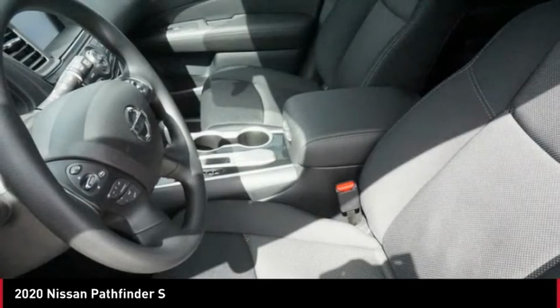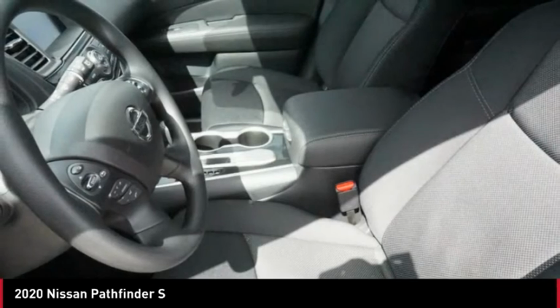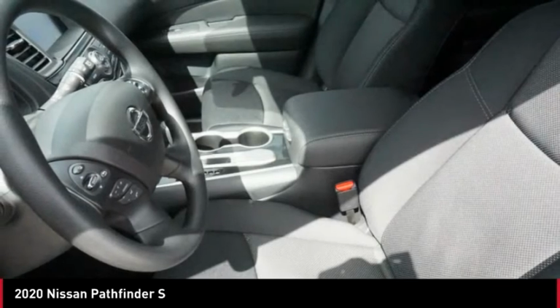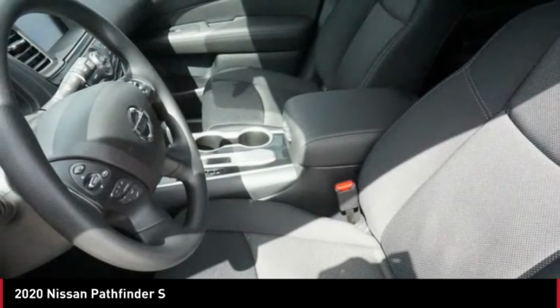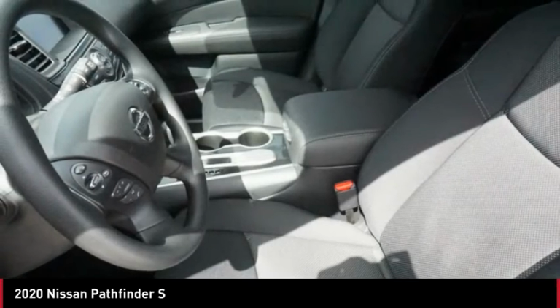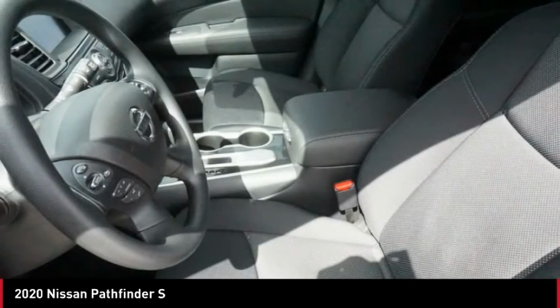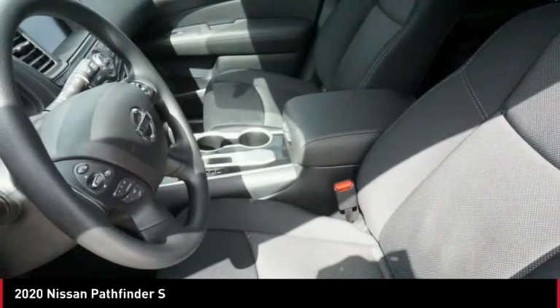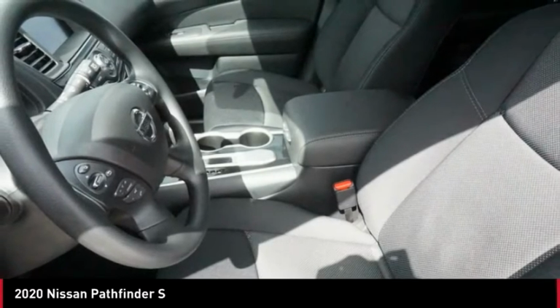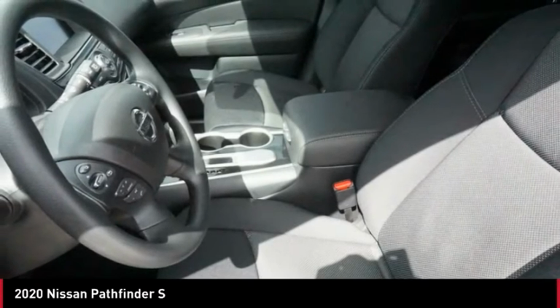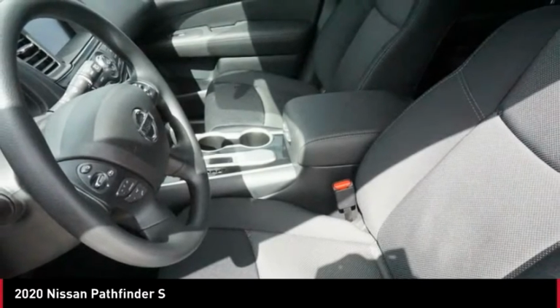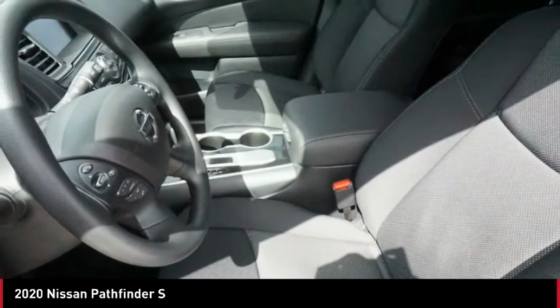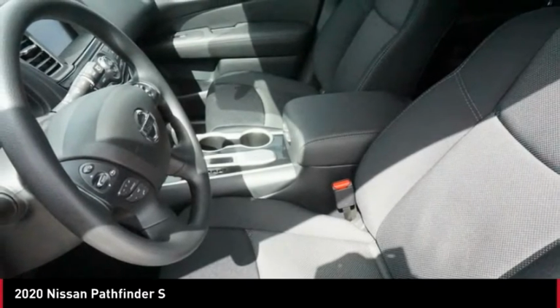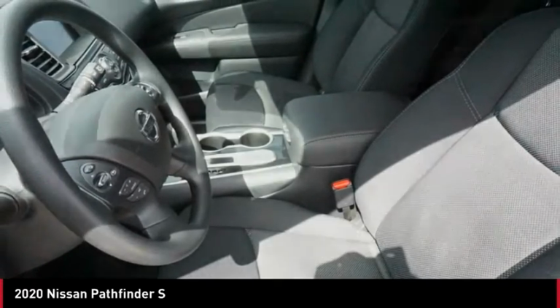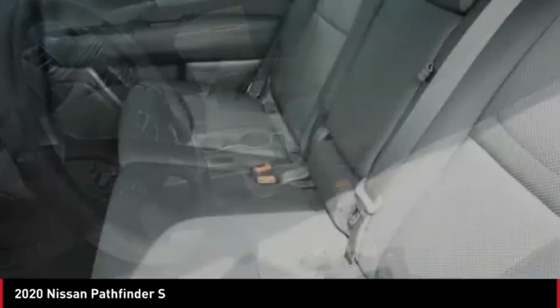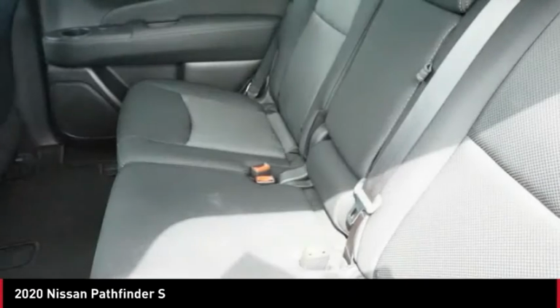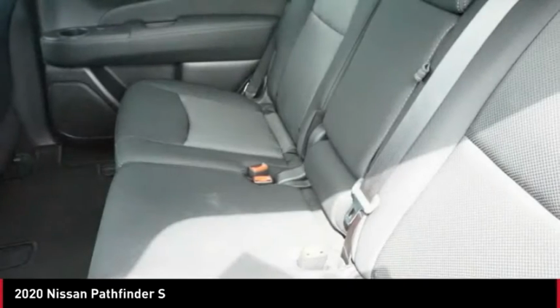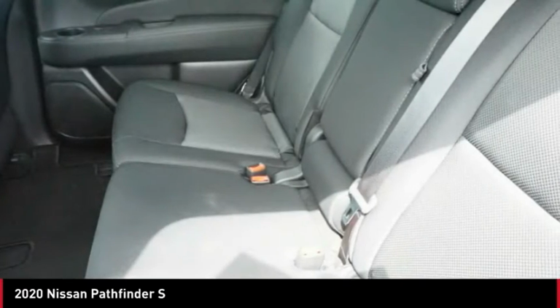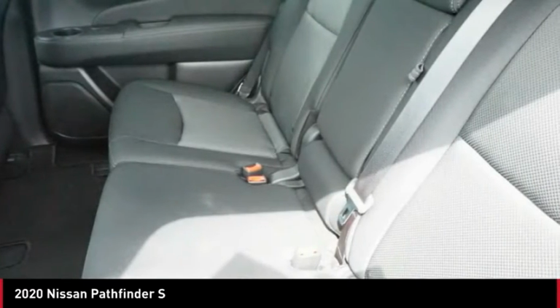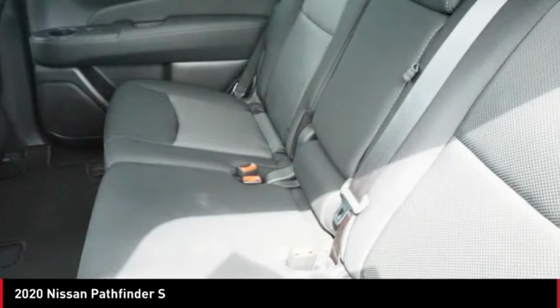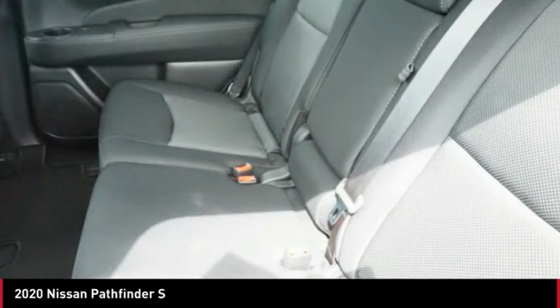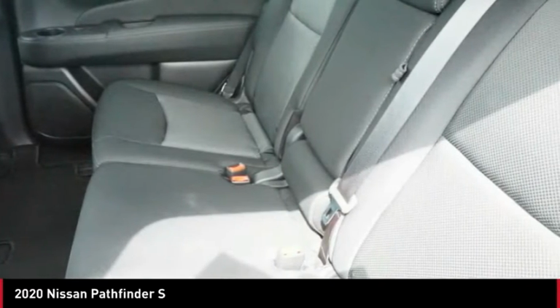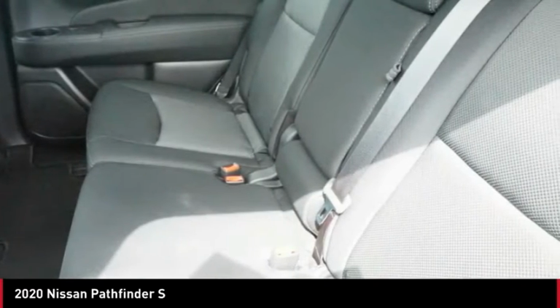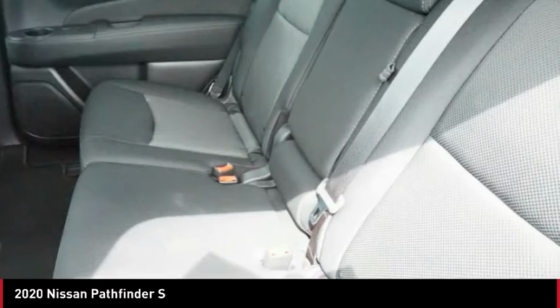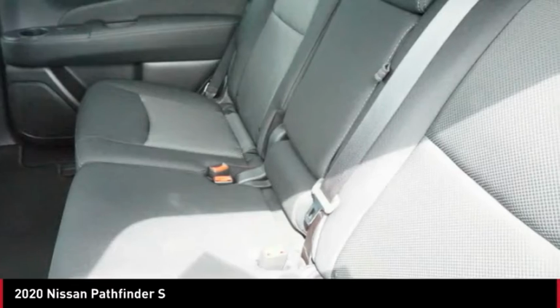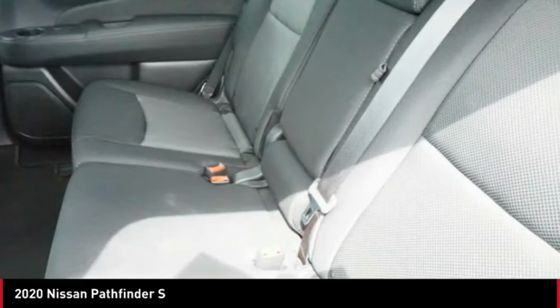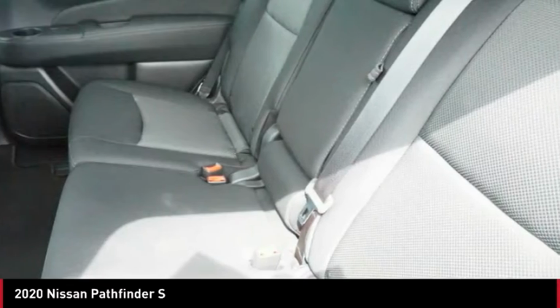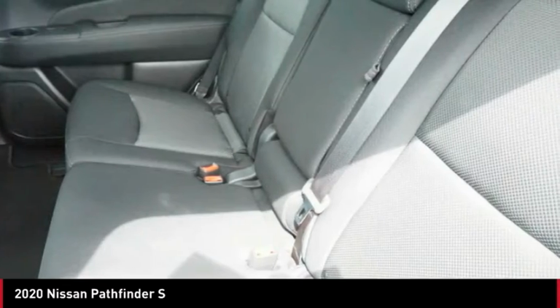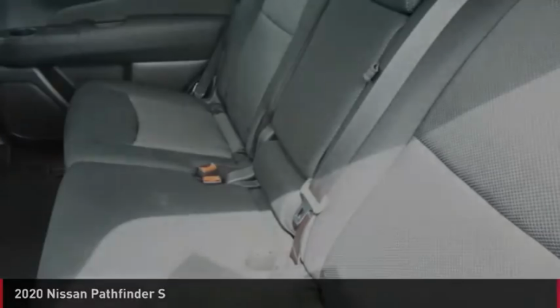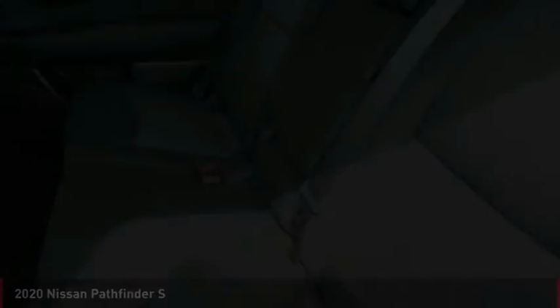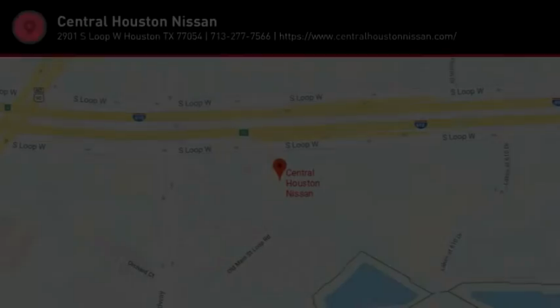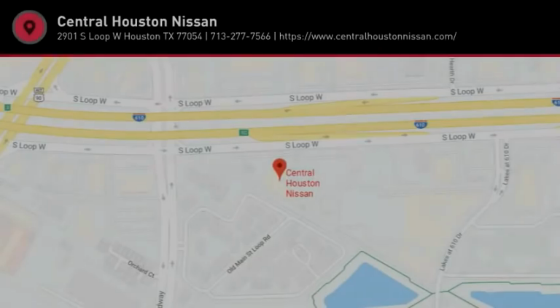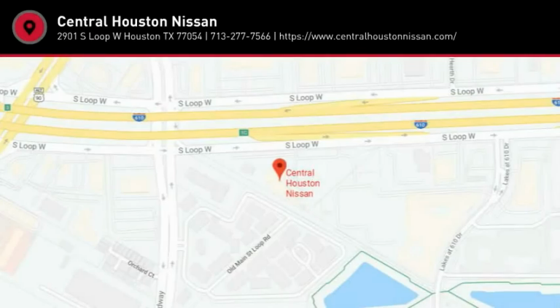Rear view camera, audio radio, touch screen display. This beauty will make even your house keys jealous. Drive it today.